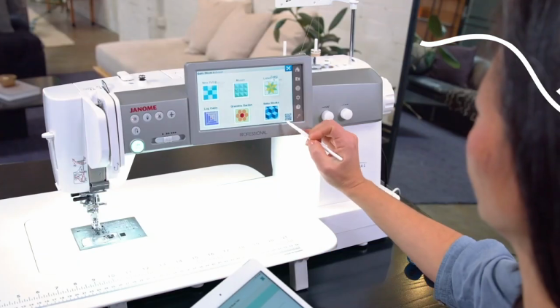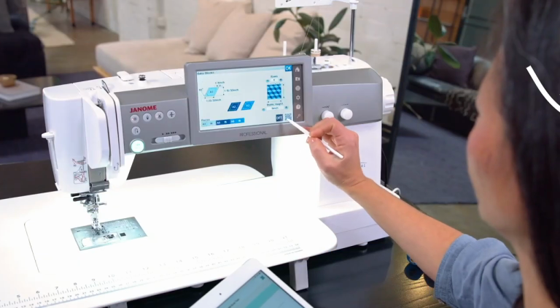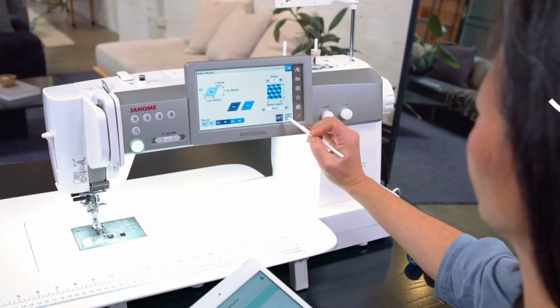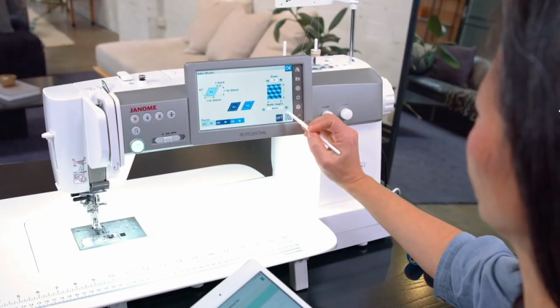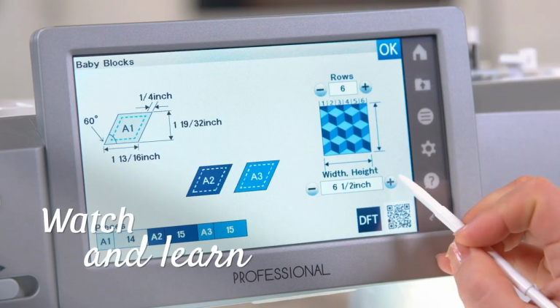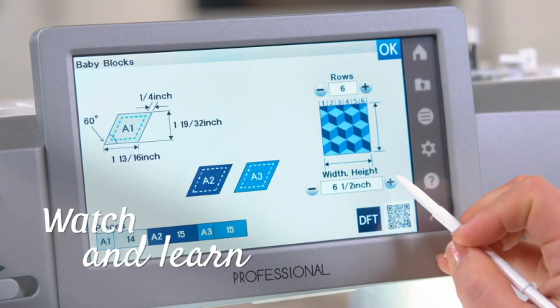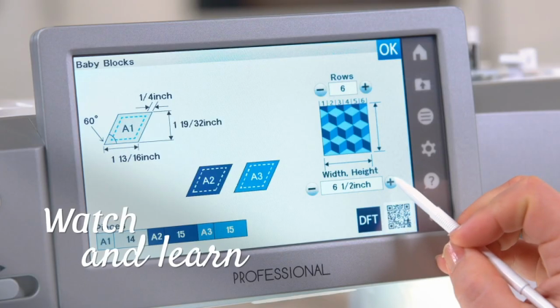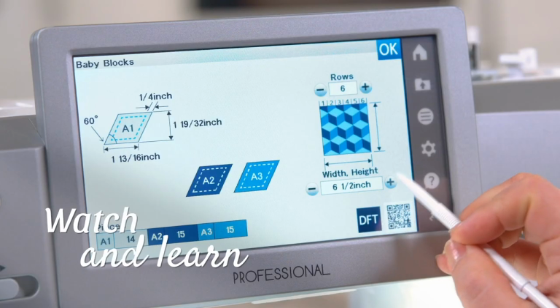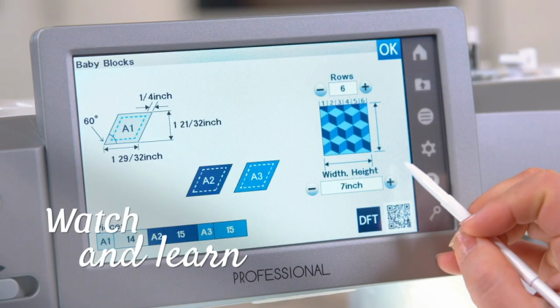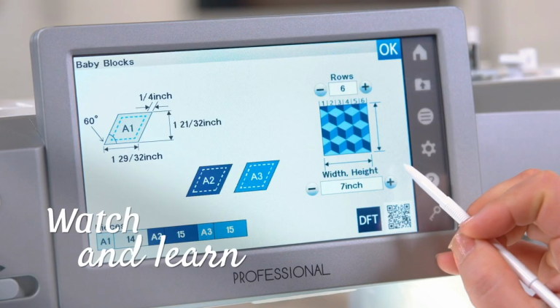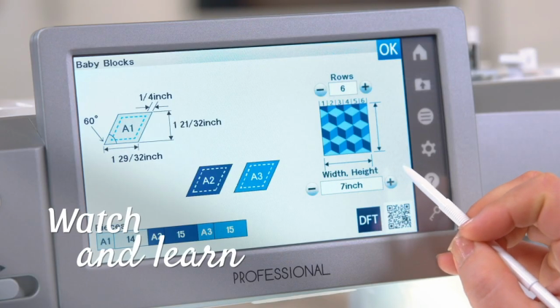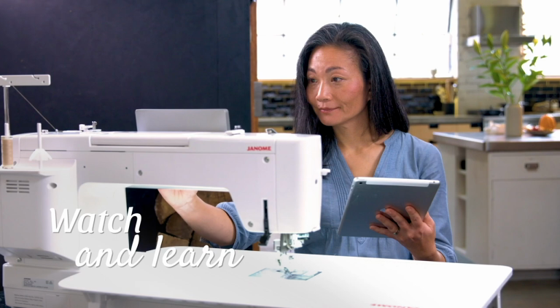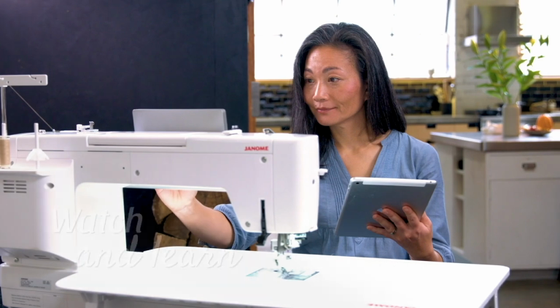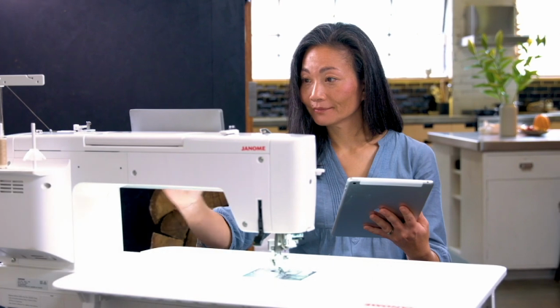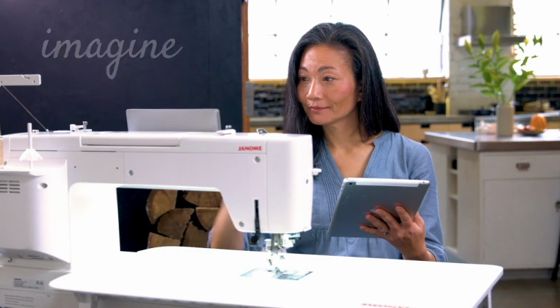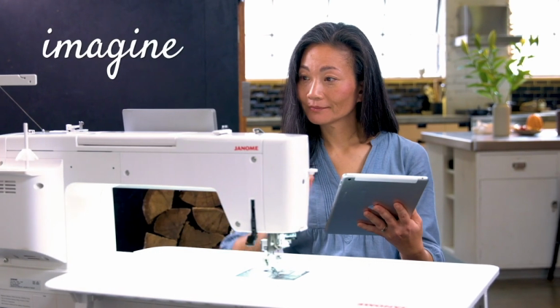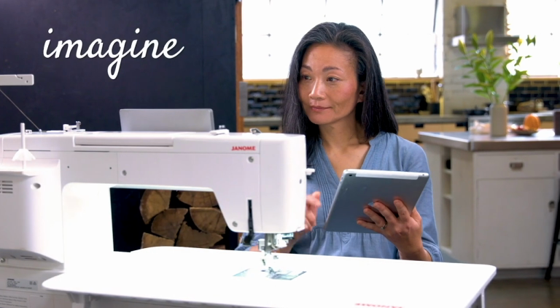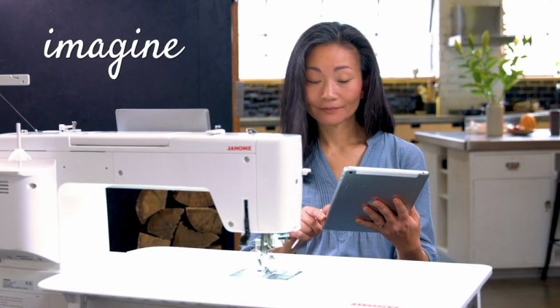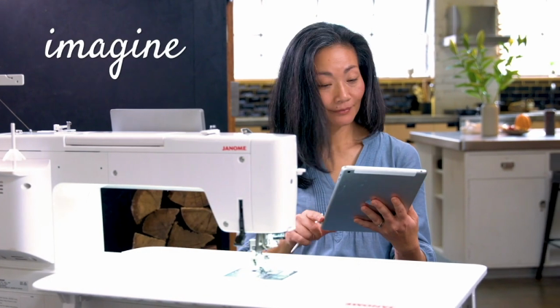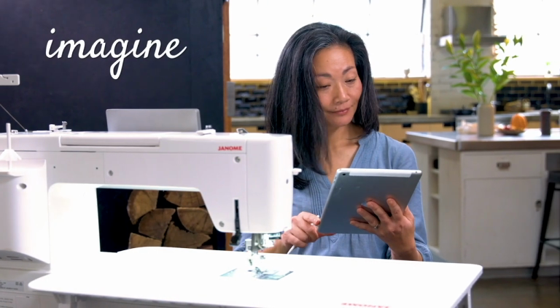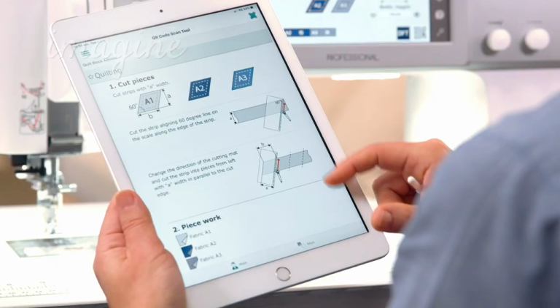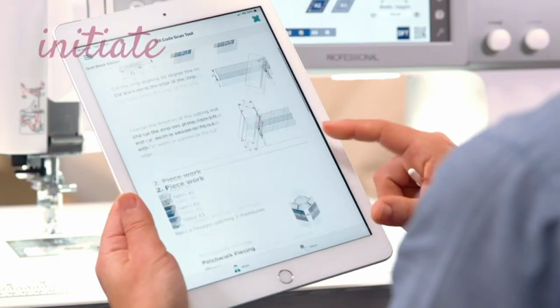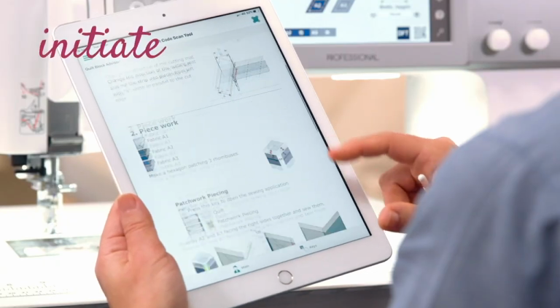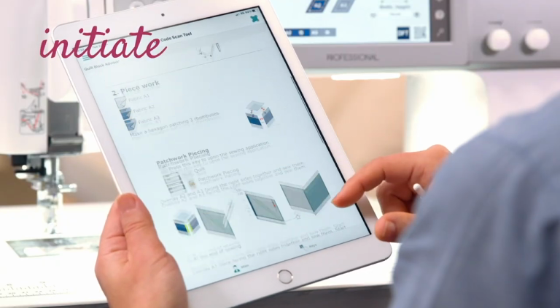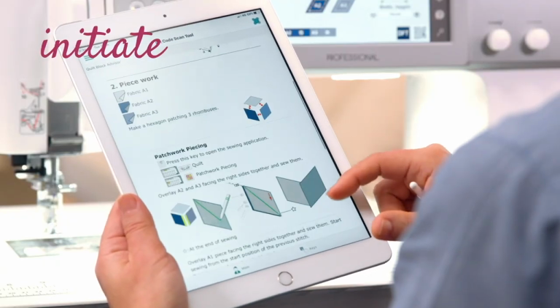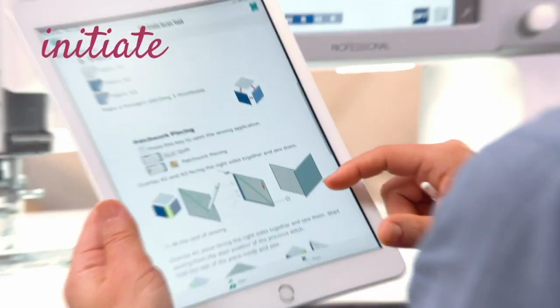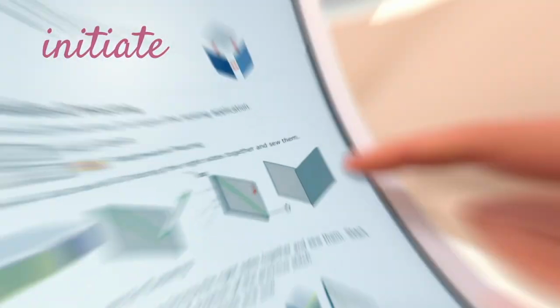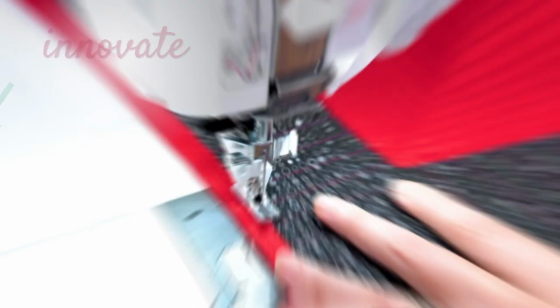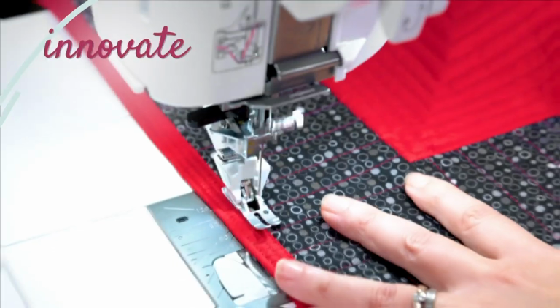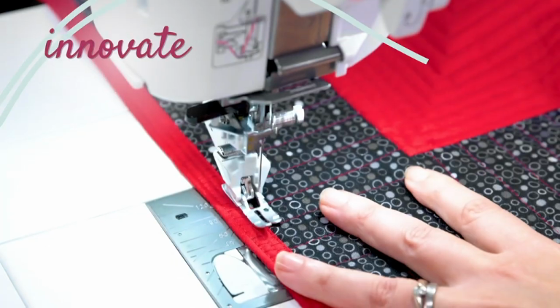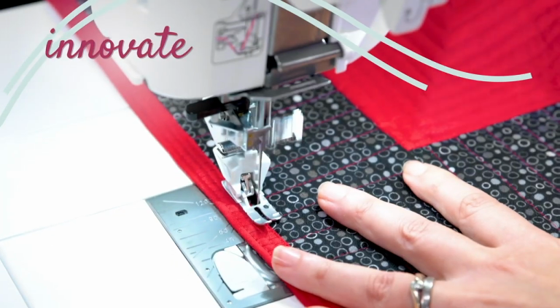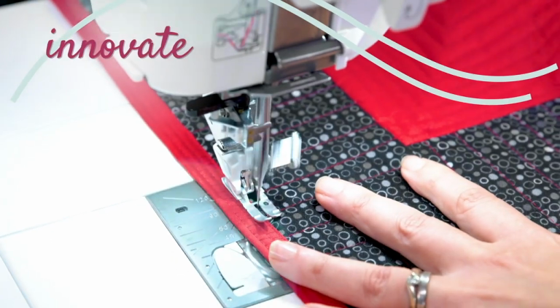Let's connect. Watch and learn. Imagine. Initiate. Innovate.